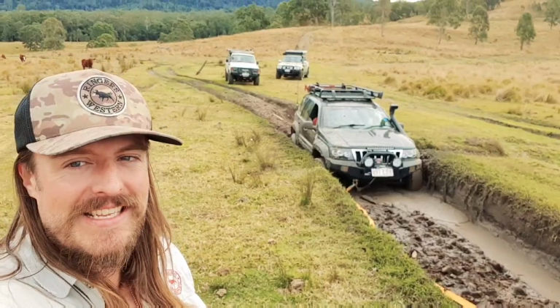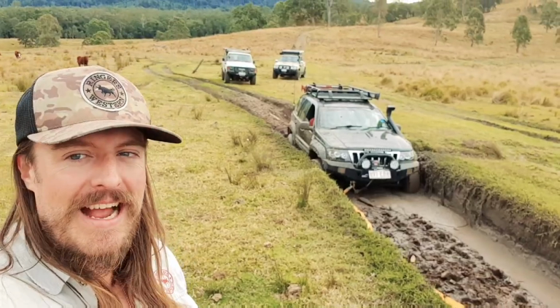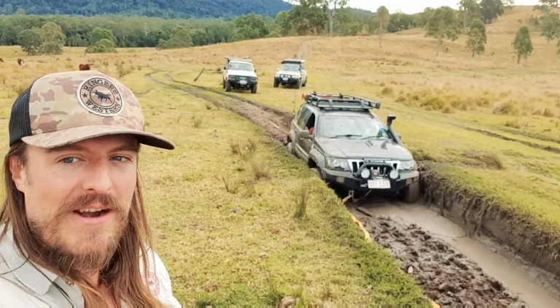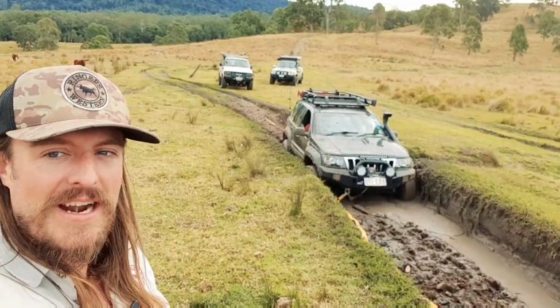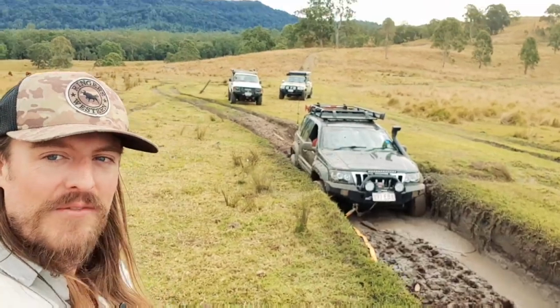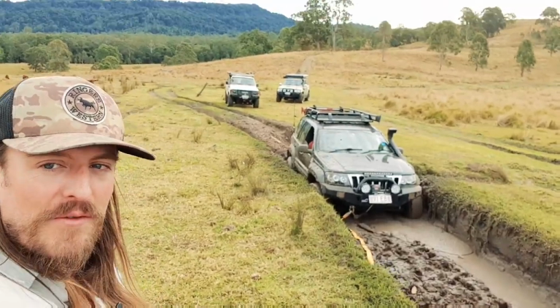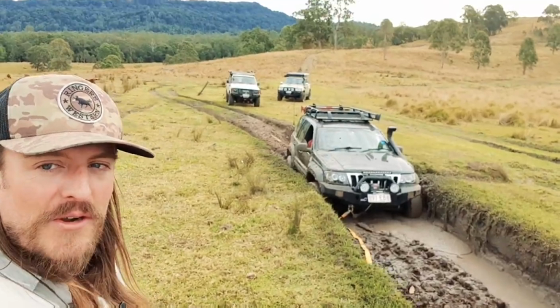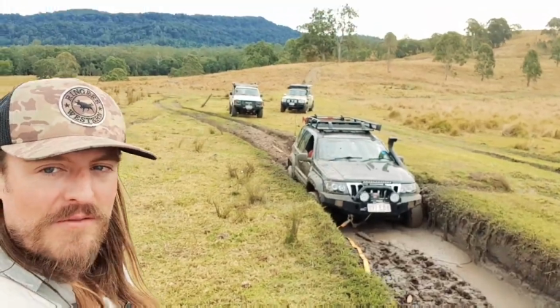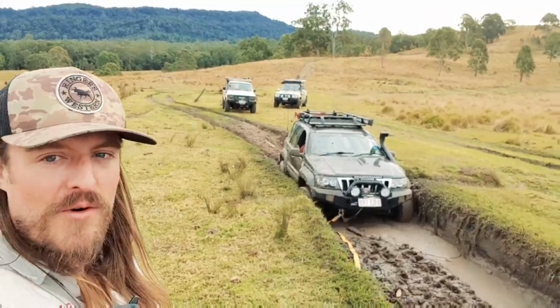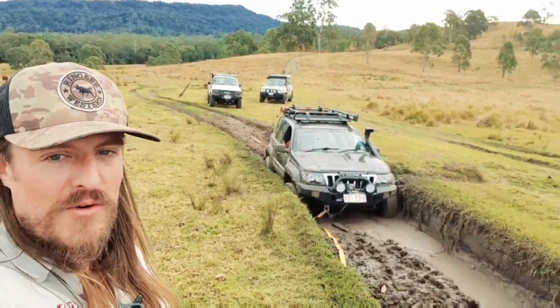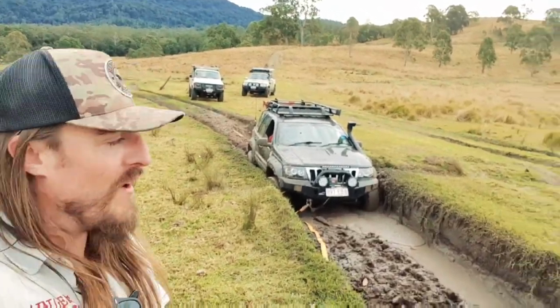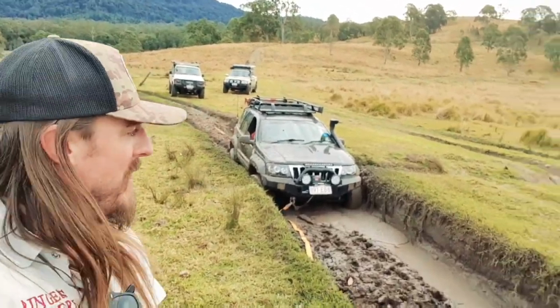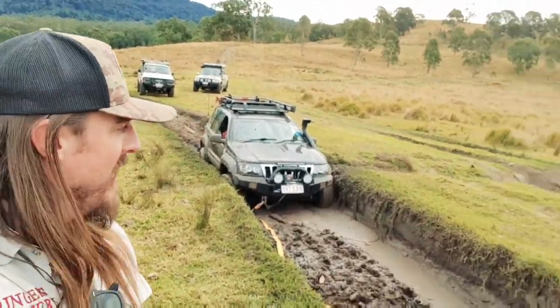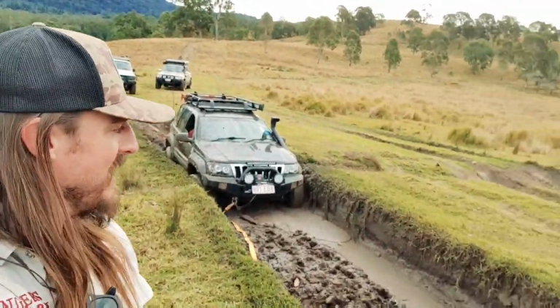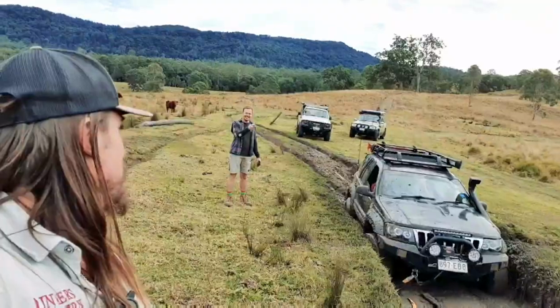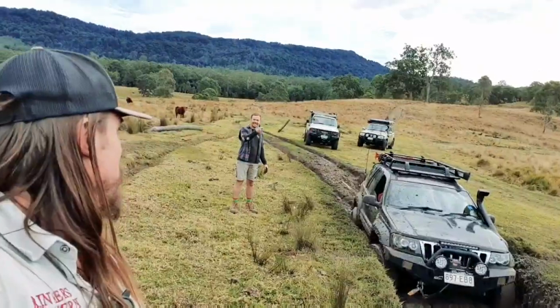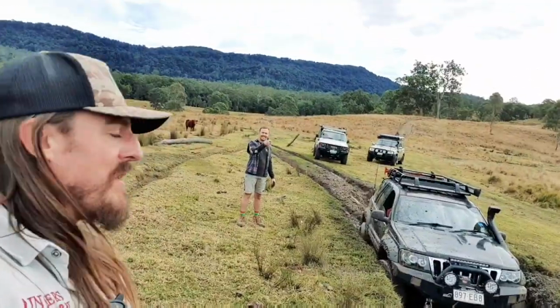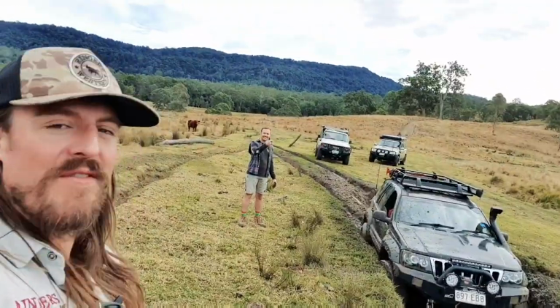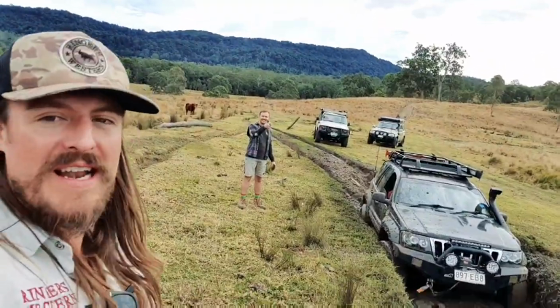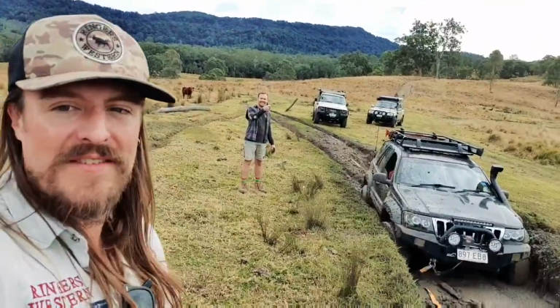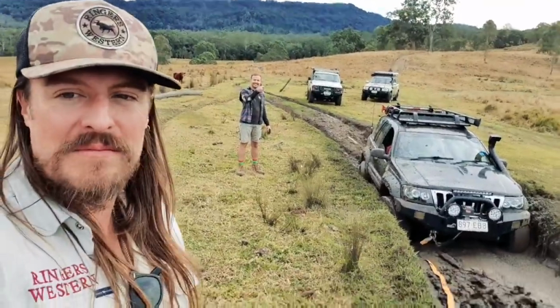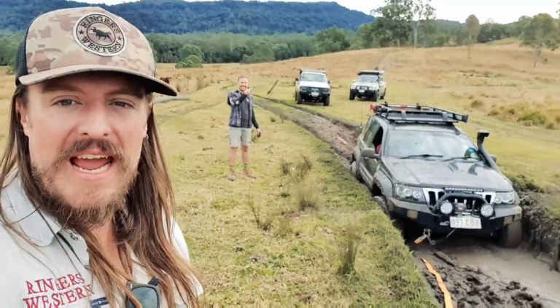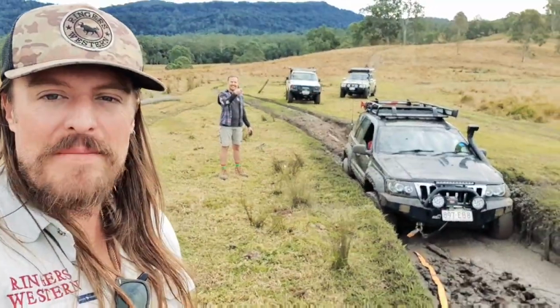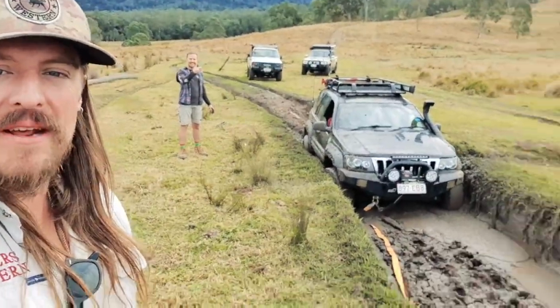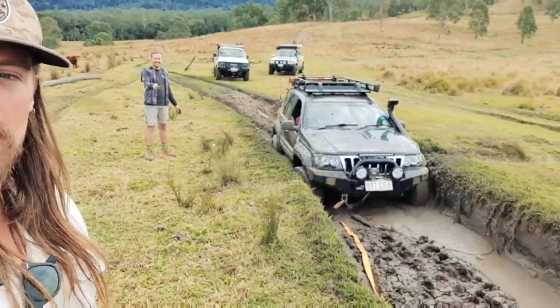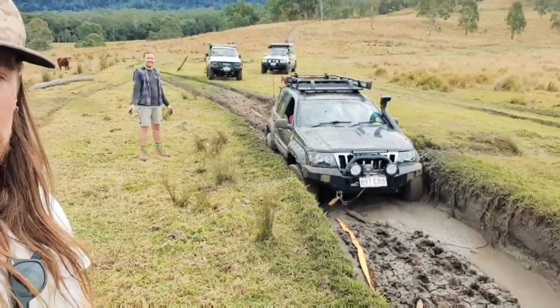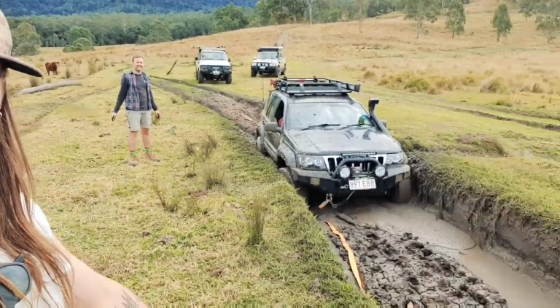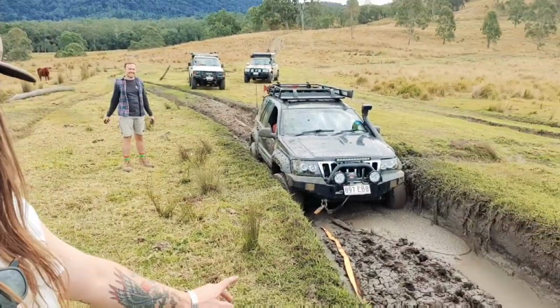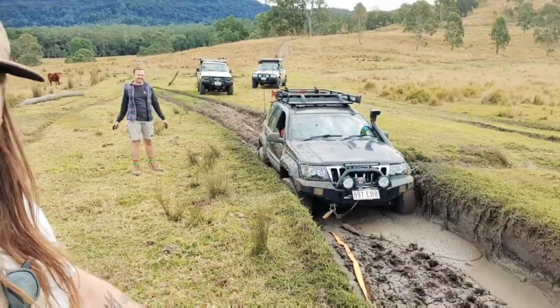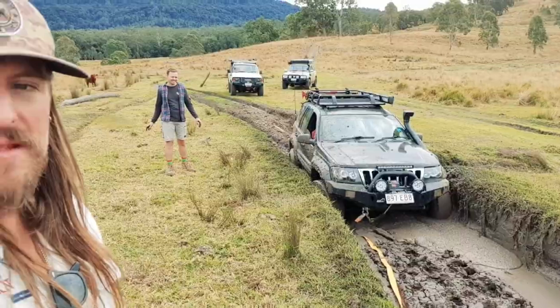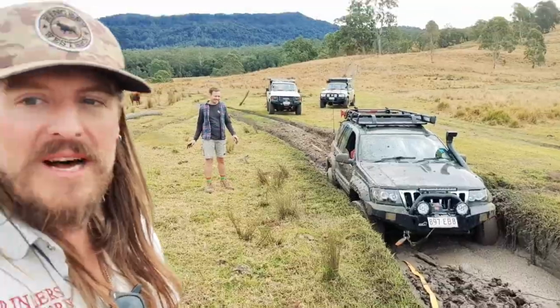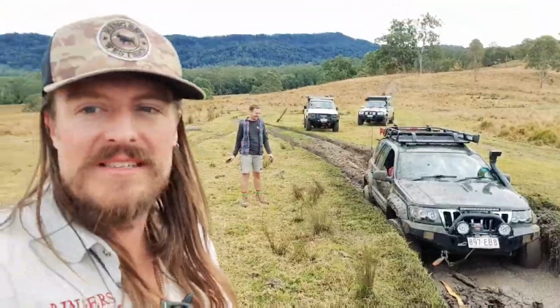Today we're out at Lavooka 4WD Park. Big bit of fun having some camping and we're also having a bit of fun in the mud.